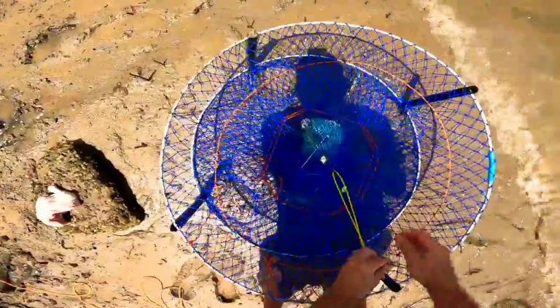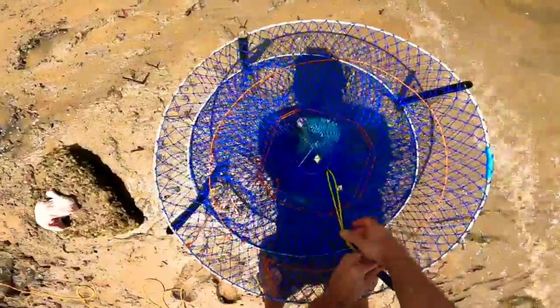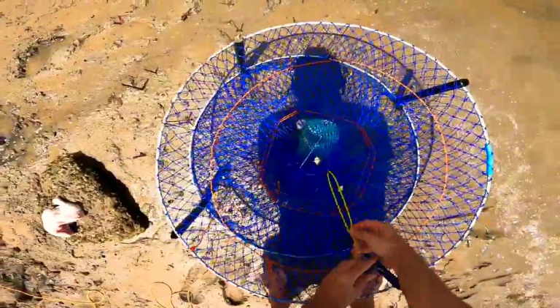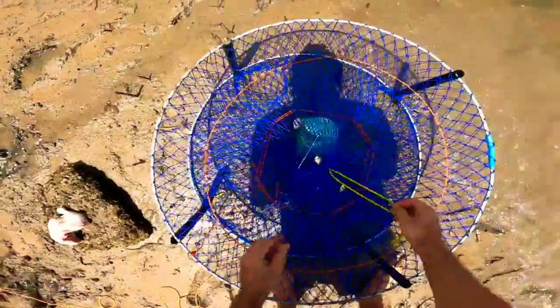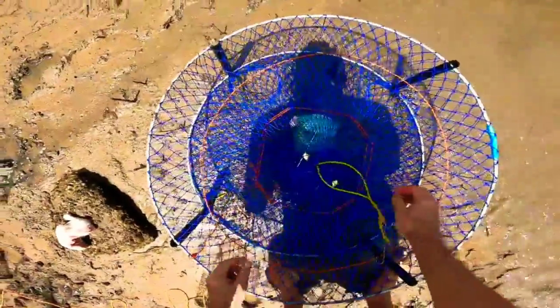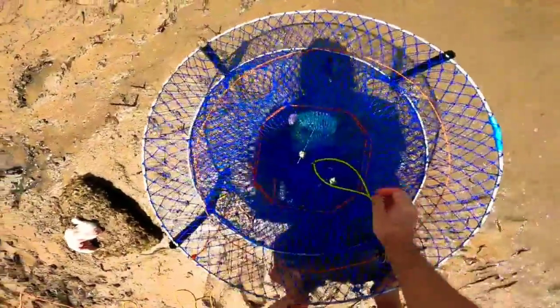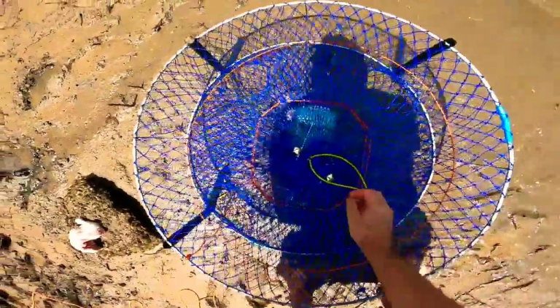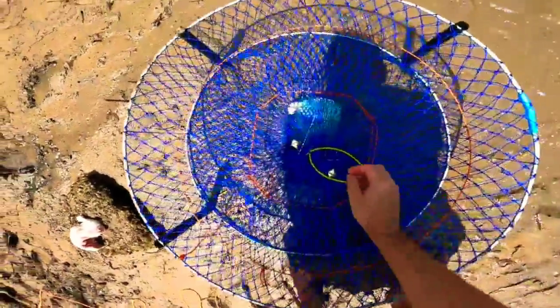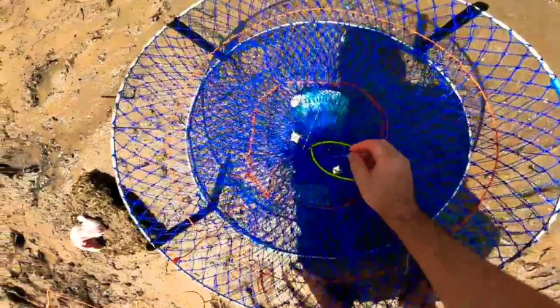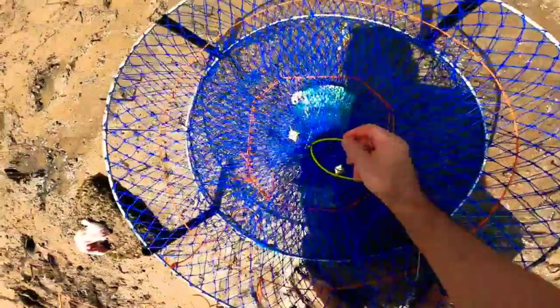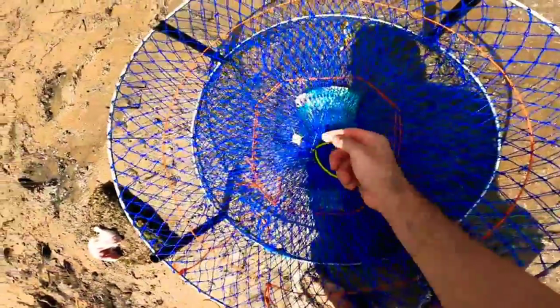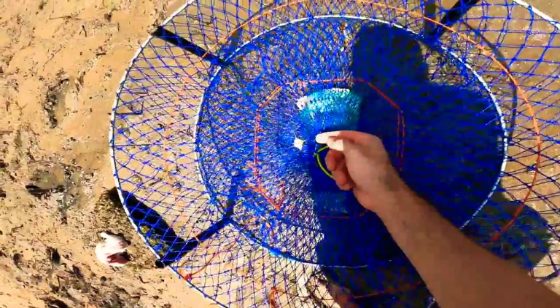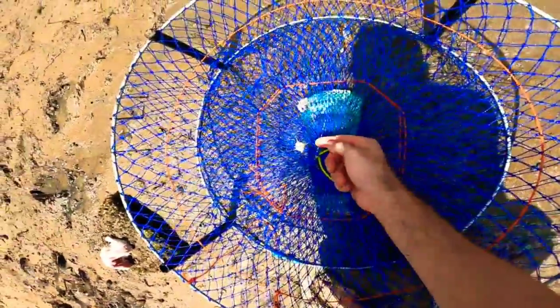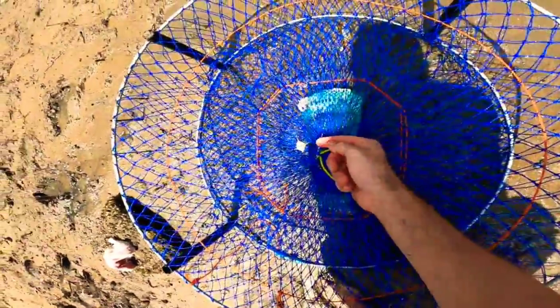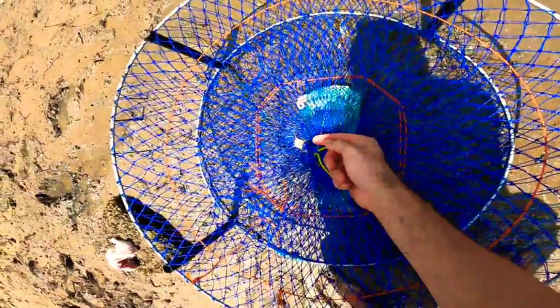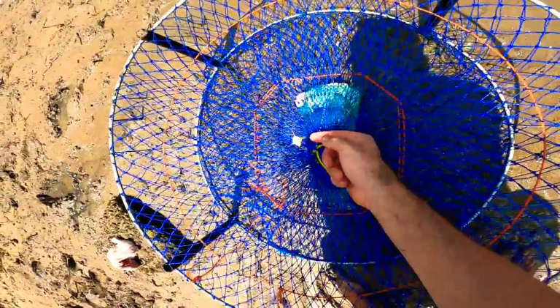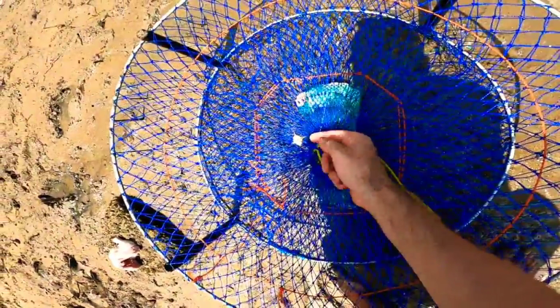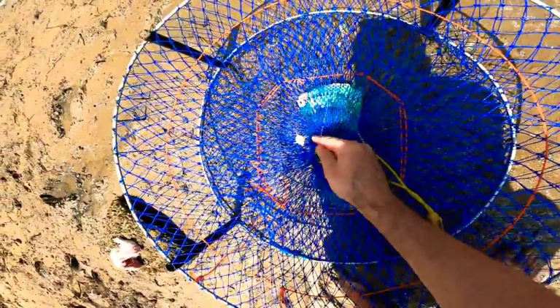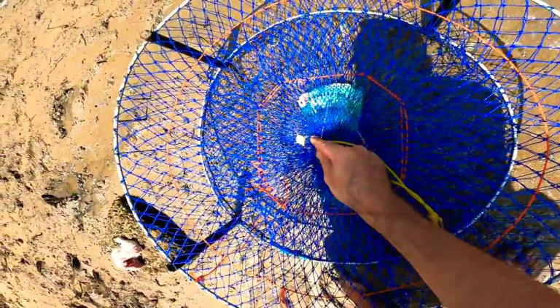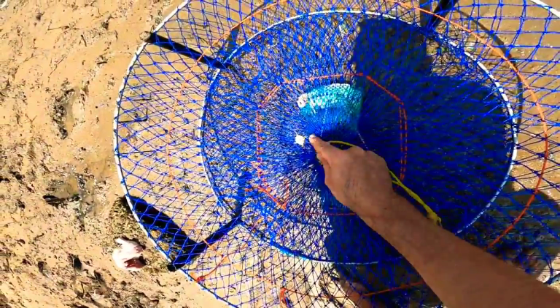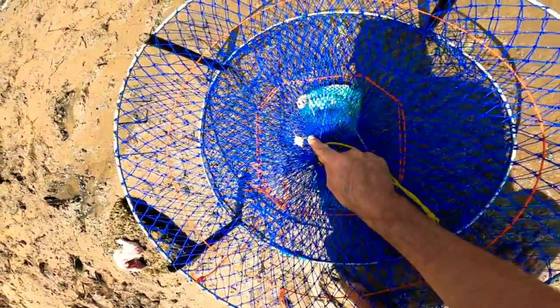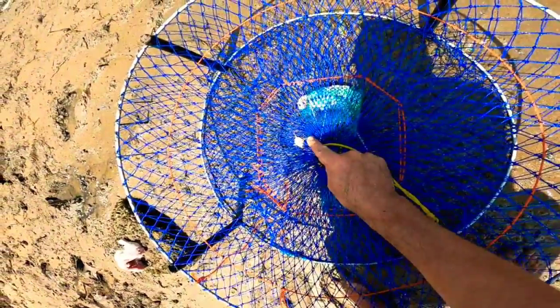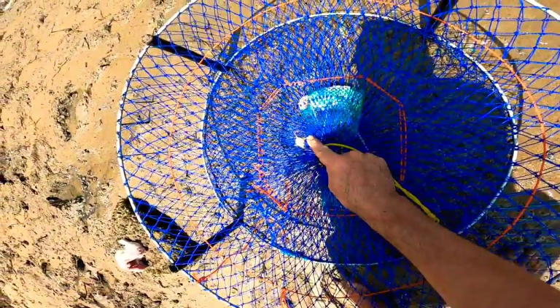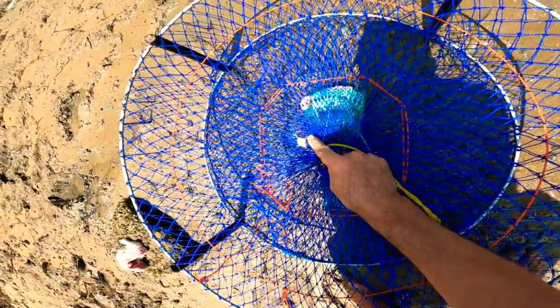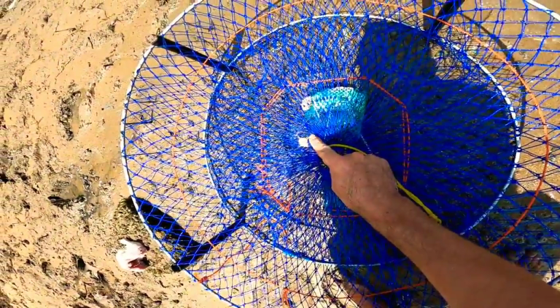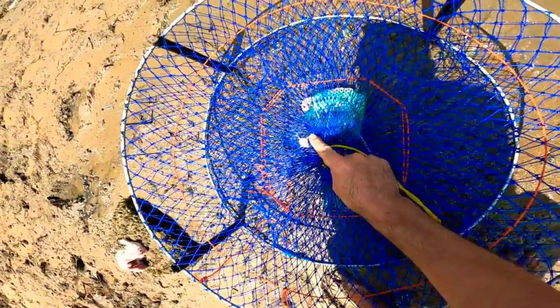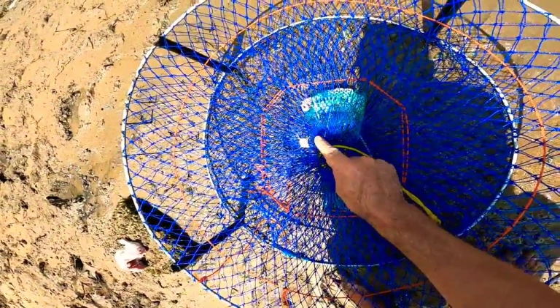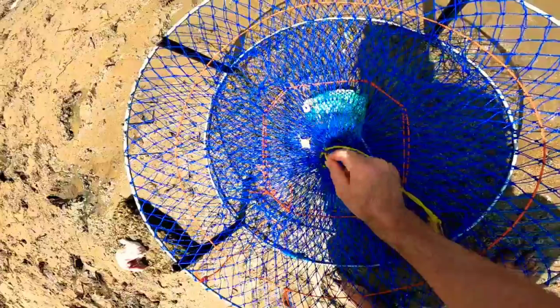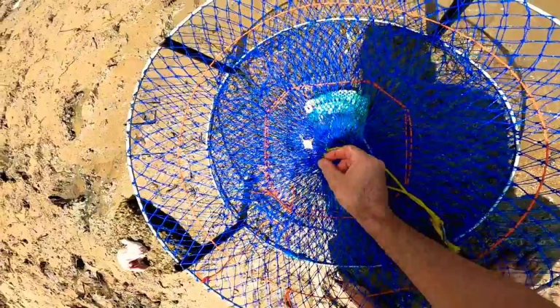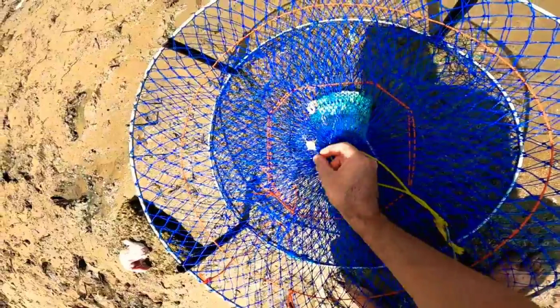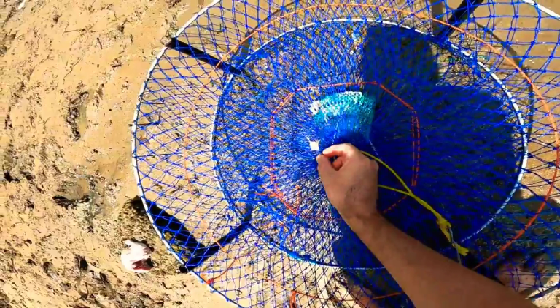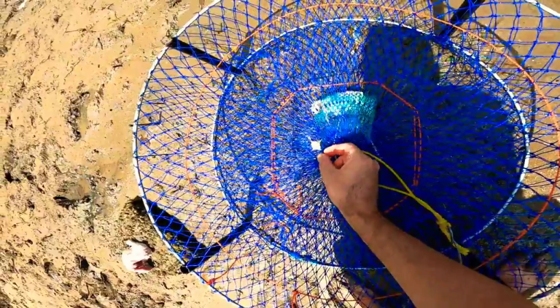Oh, look at this little fish. Holy moly, I might get stuck by him.